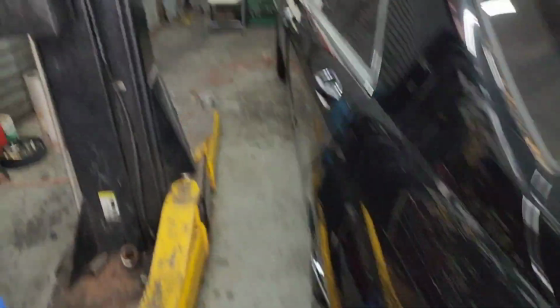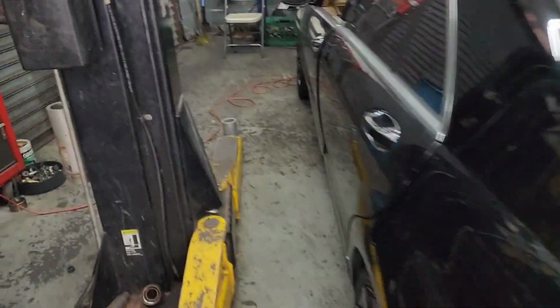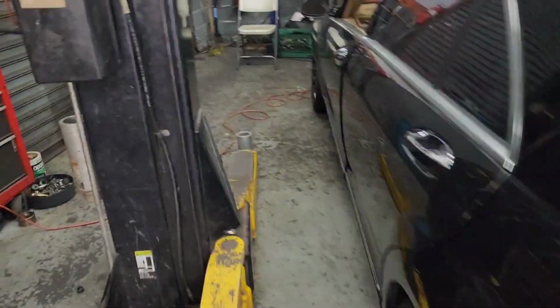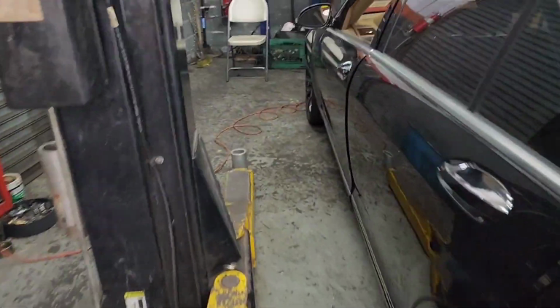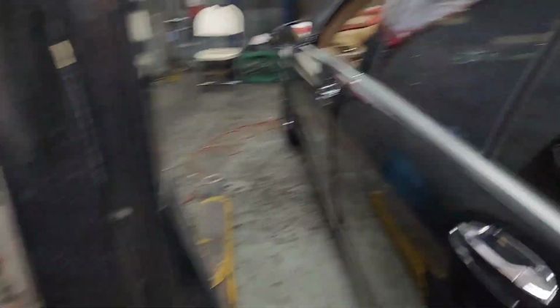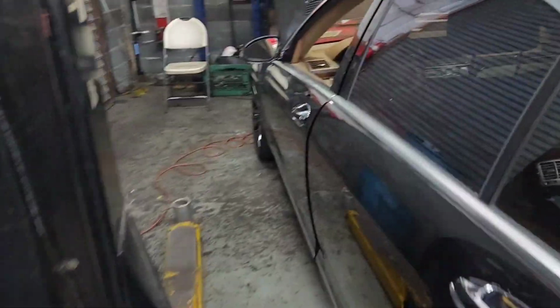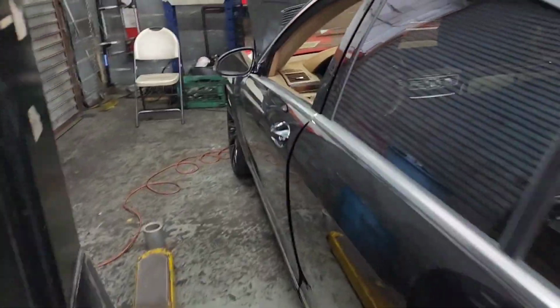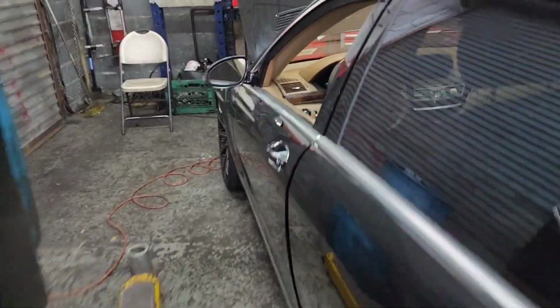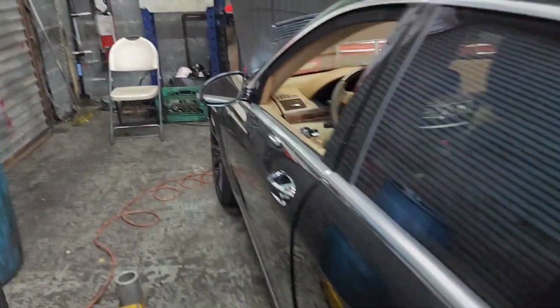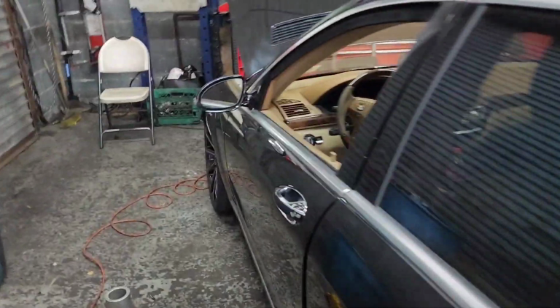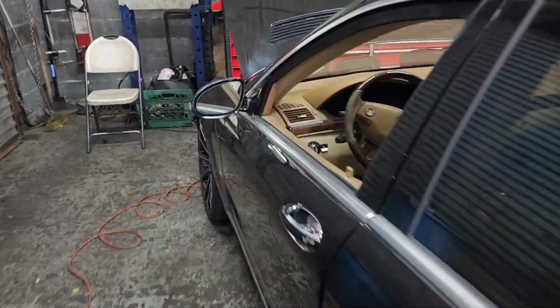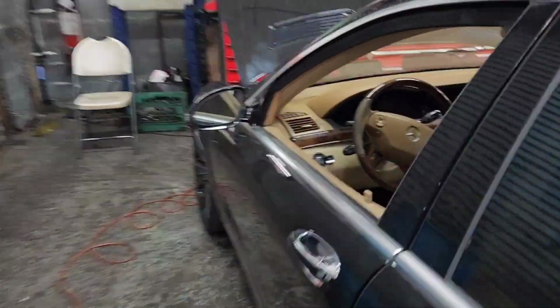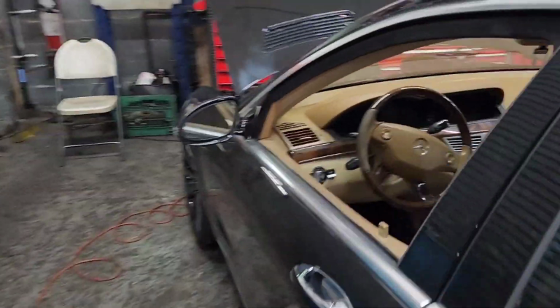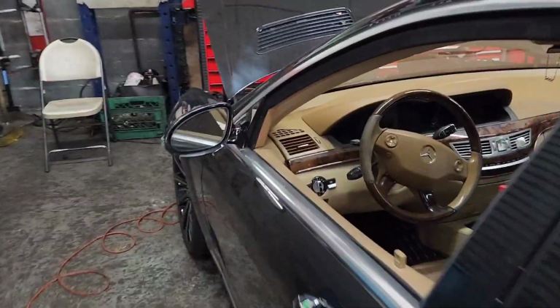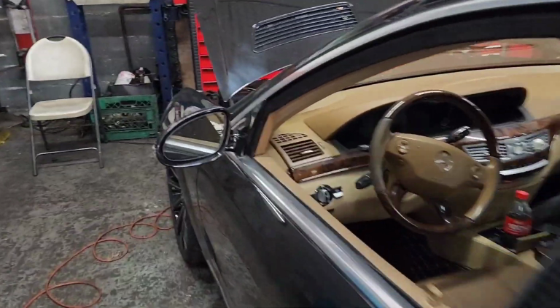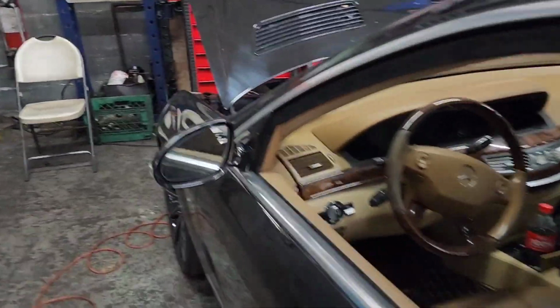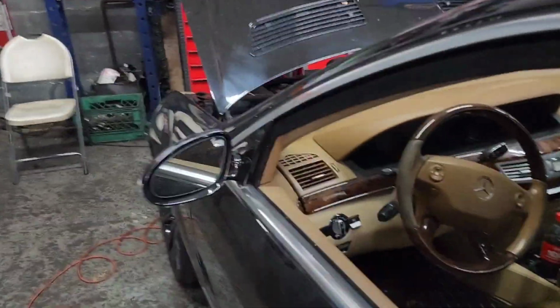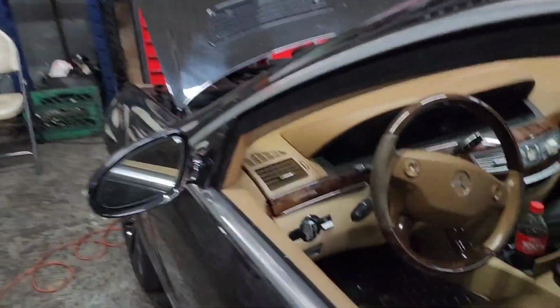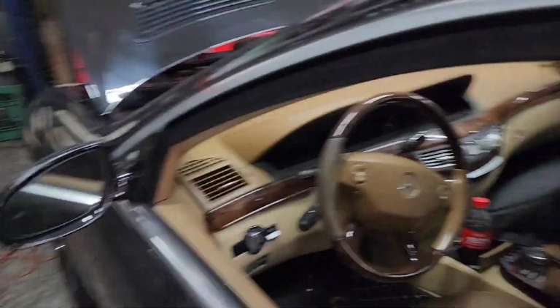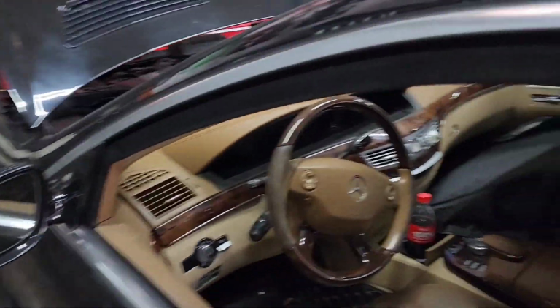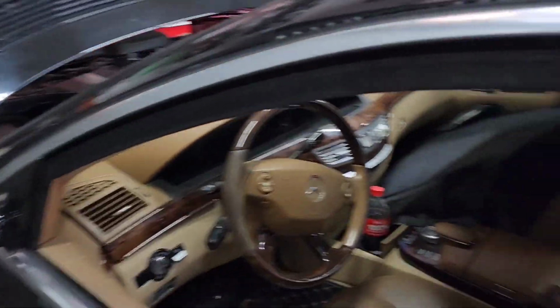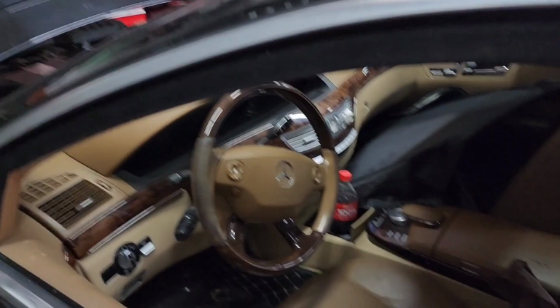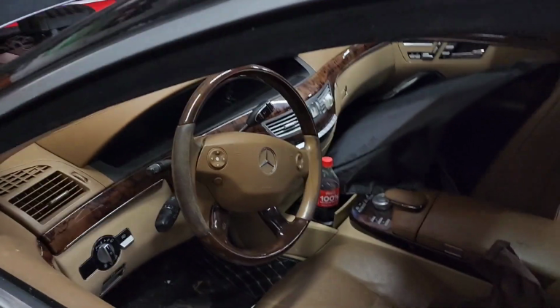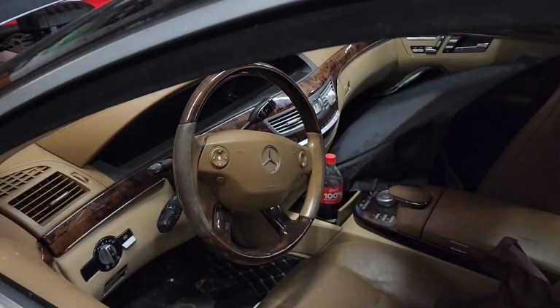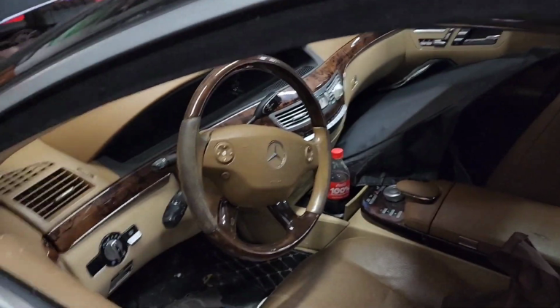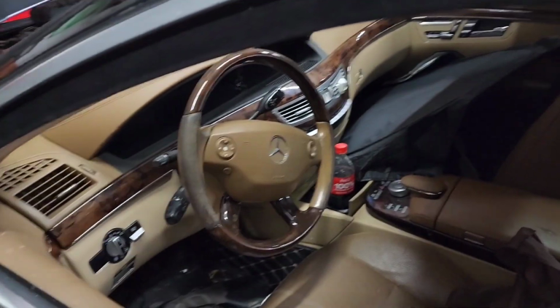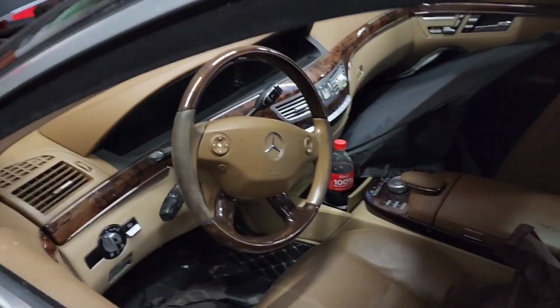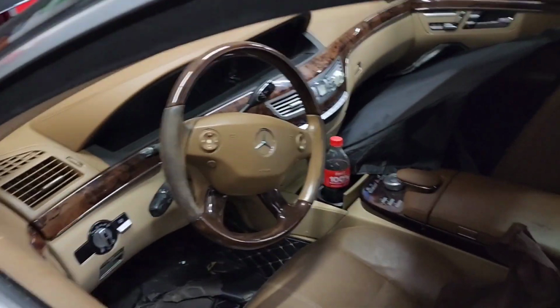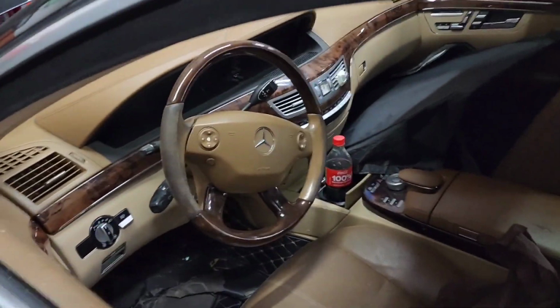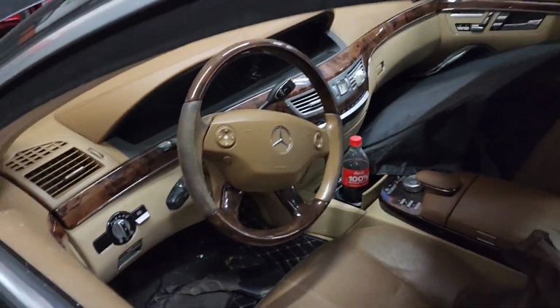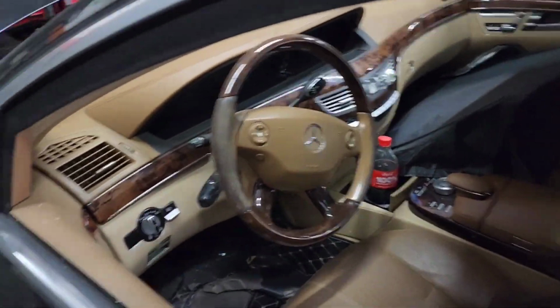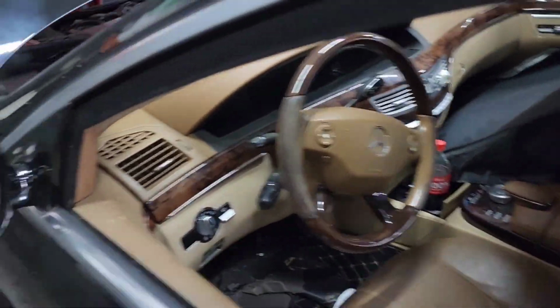S550 car came in on a tow truck — cranked, no start.